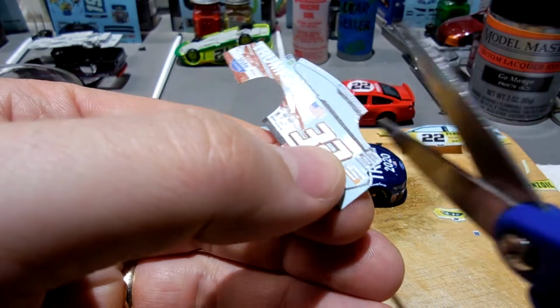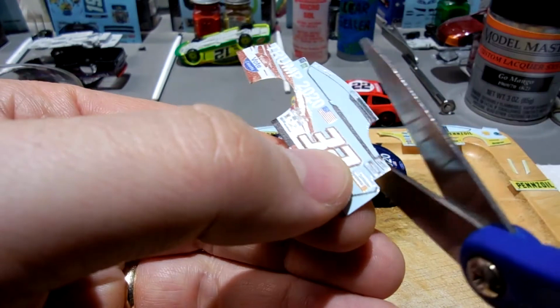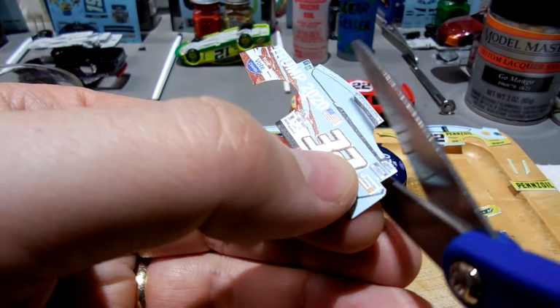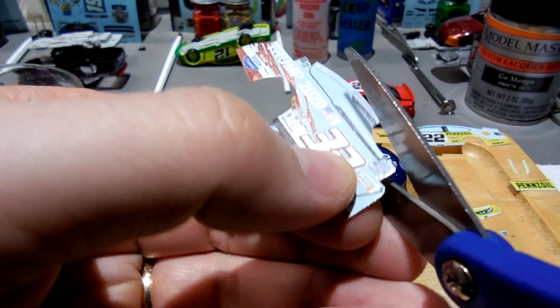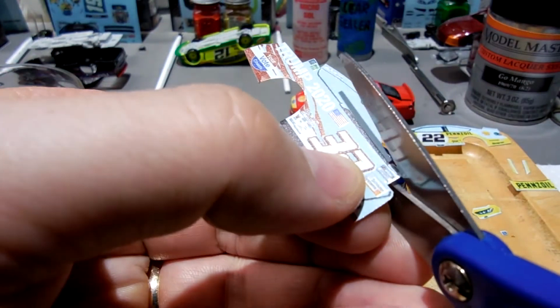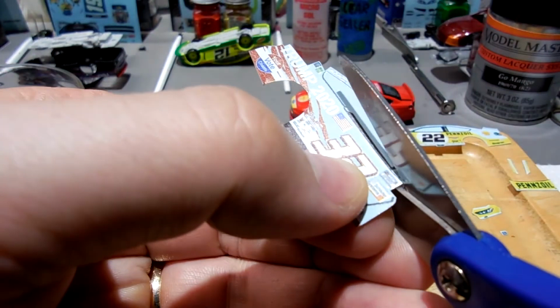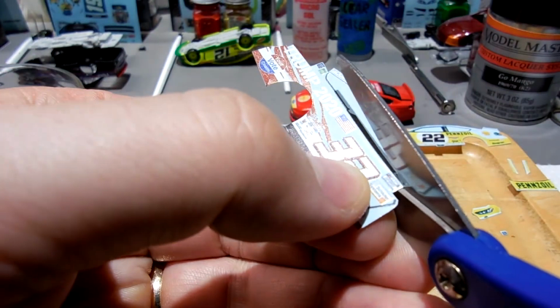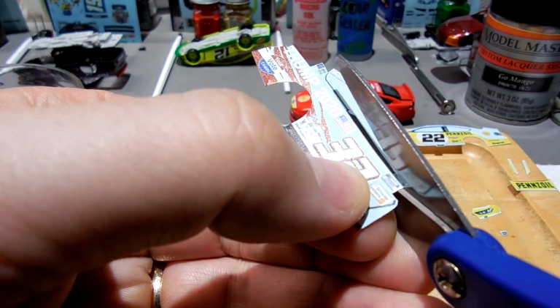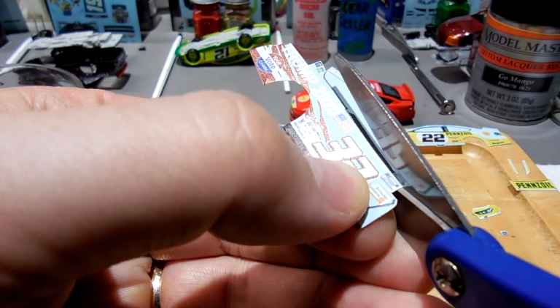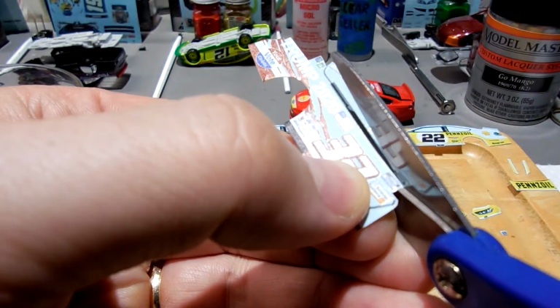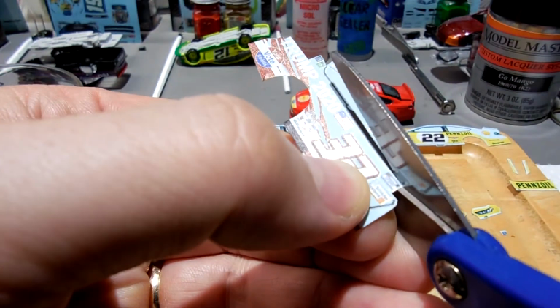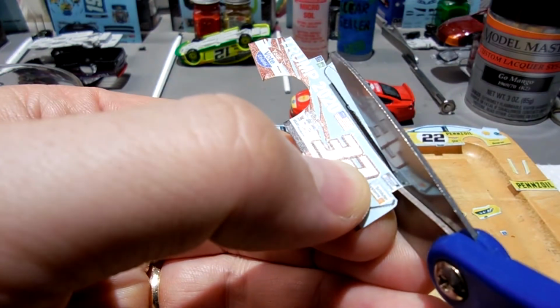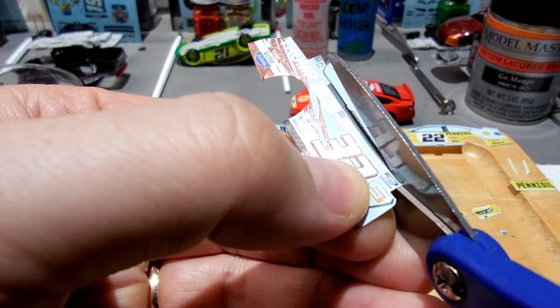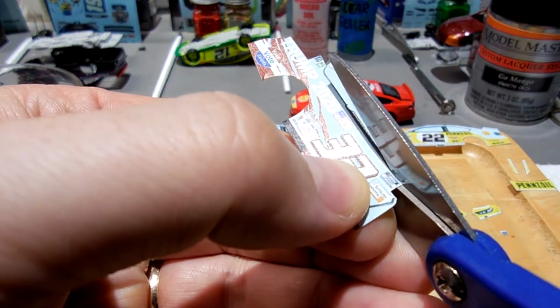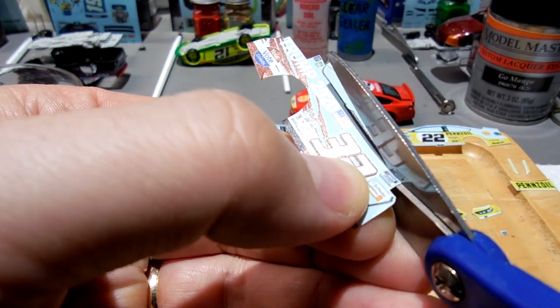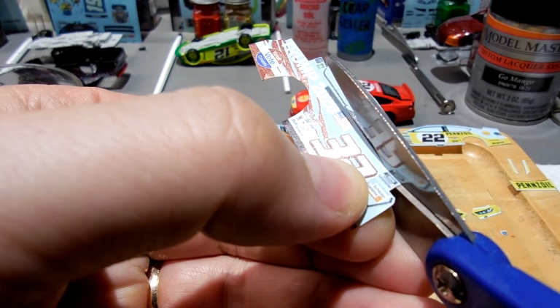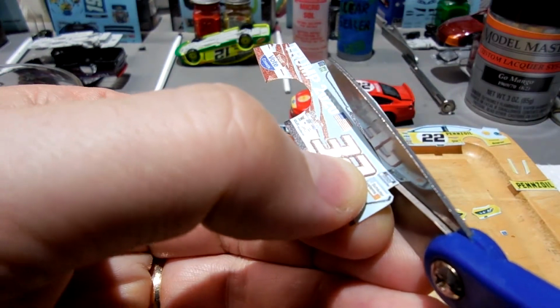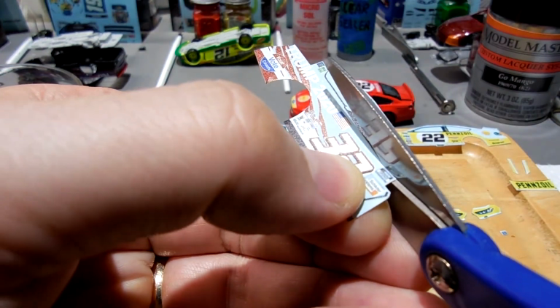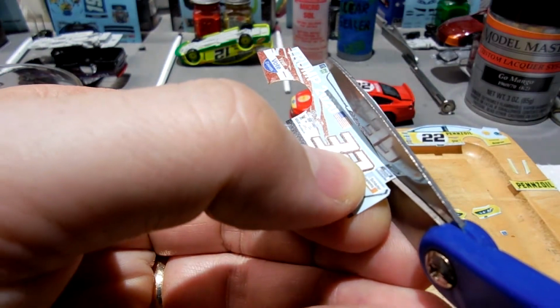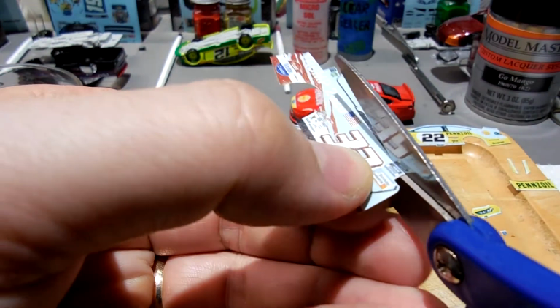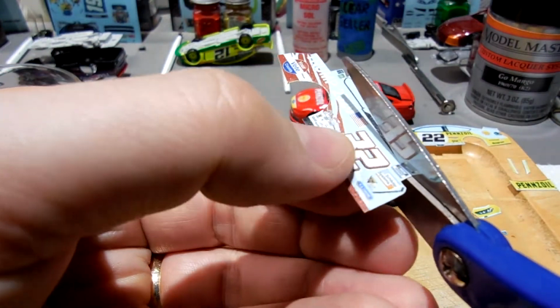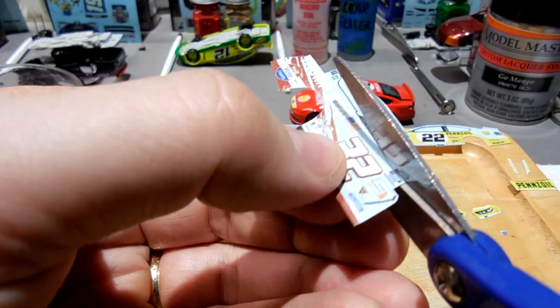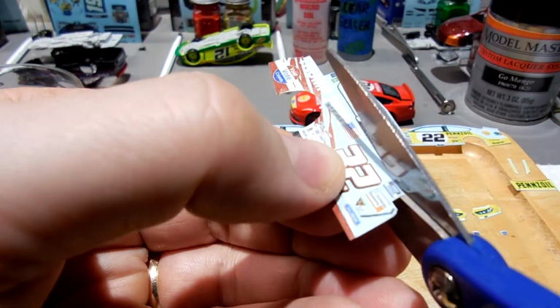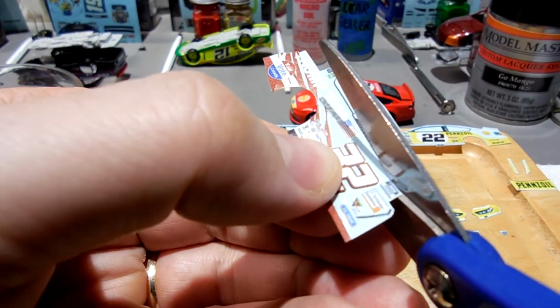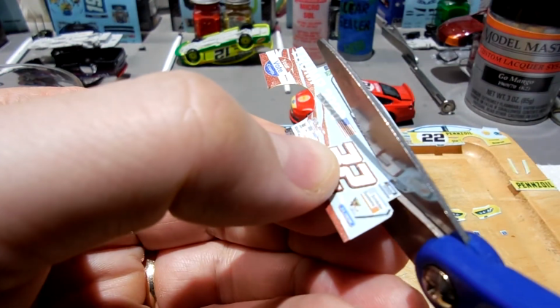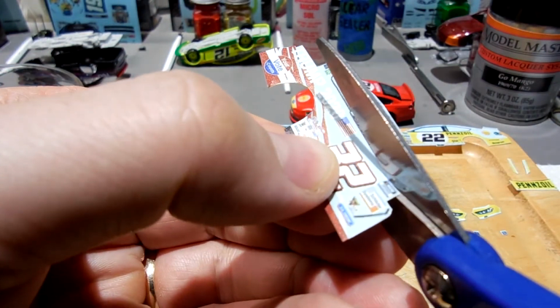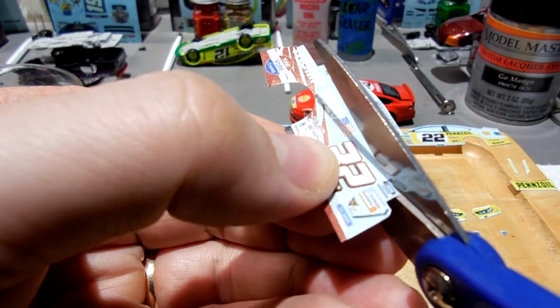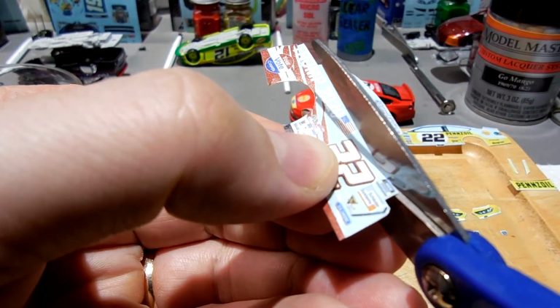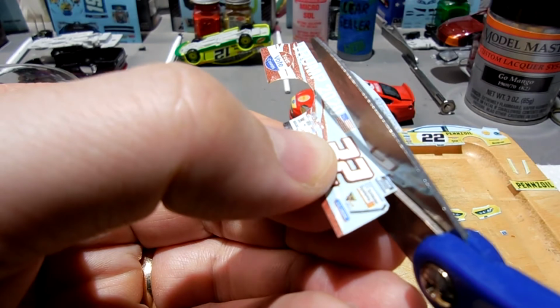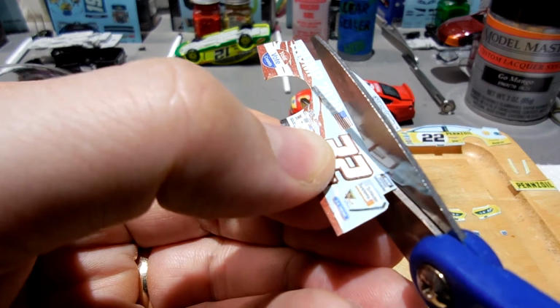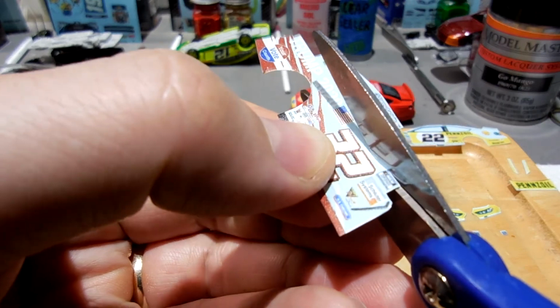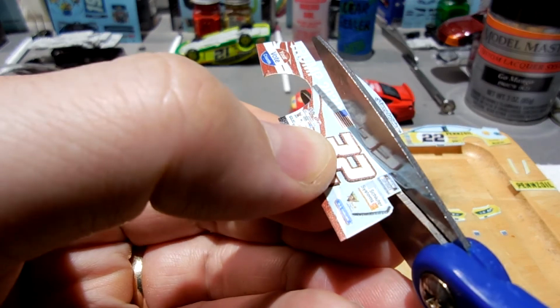I'm going to do this passenger side here, get it into water, and then I'll show you guys some other things I've got working.